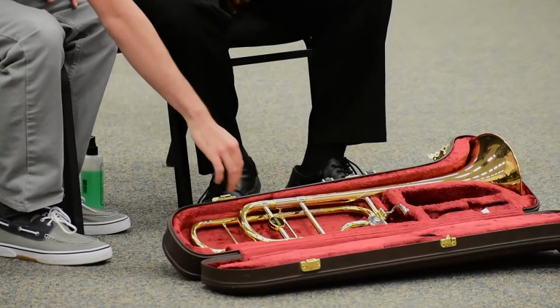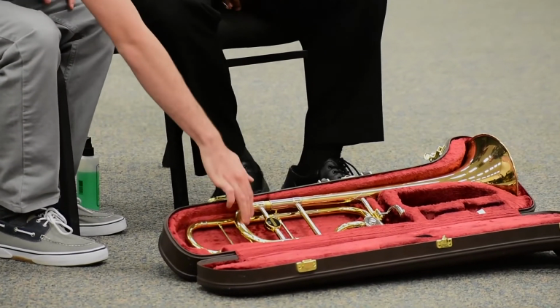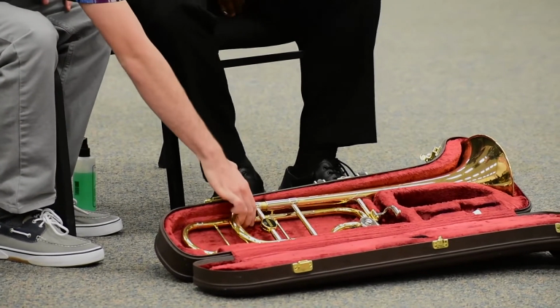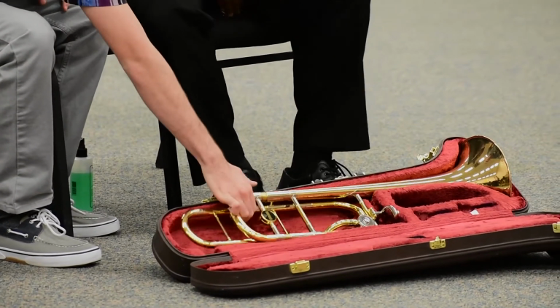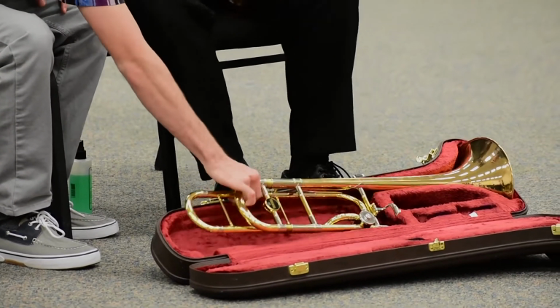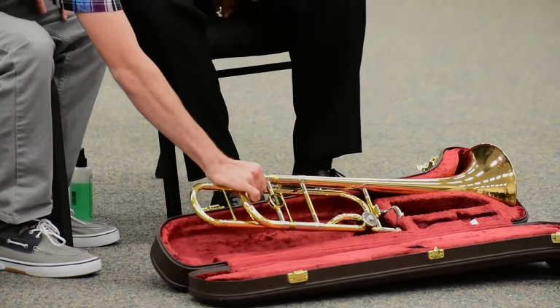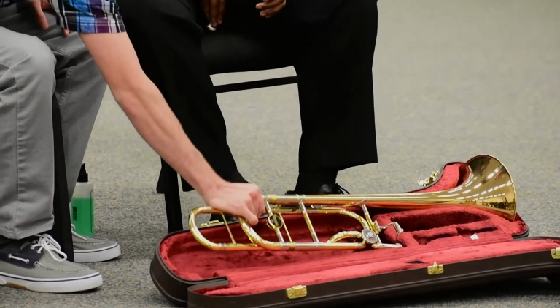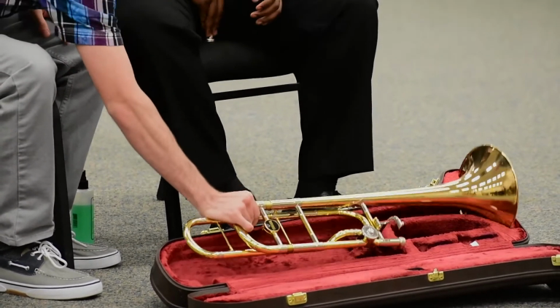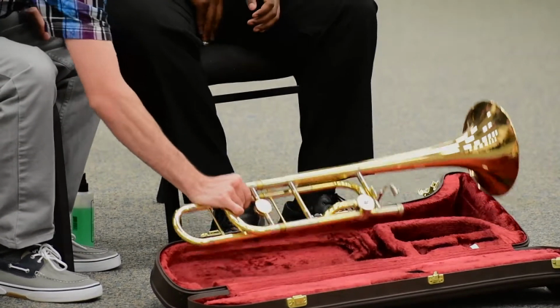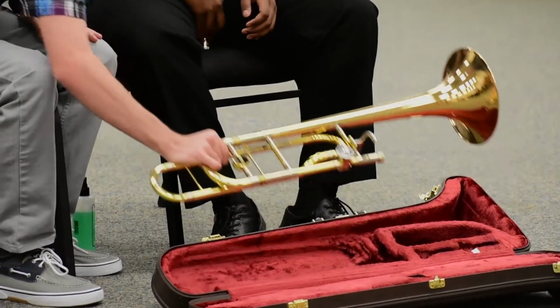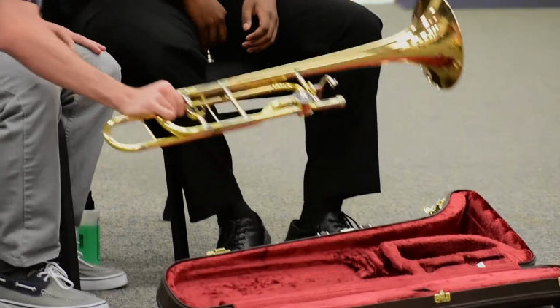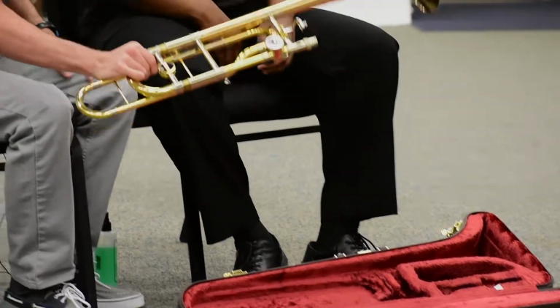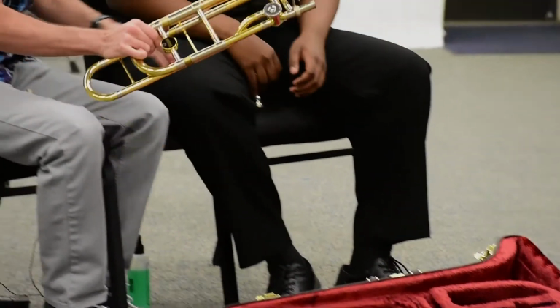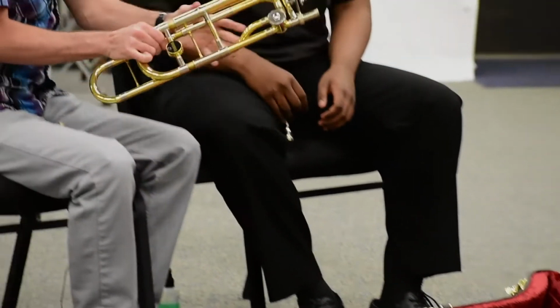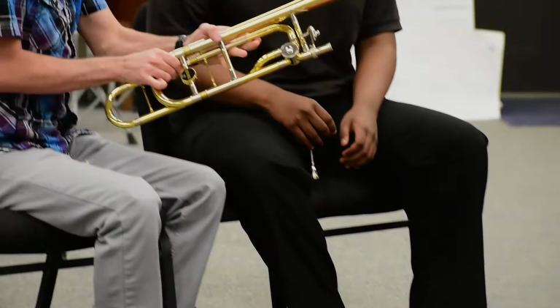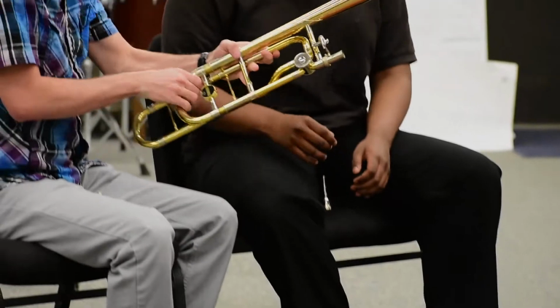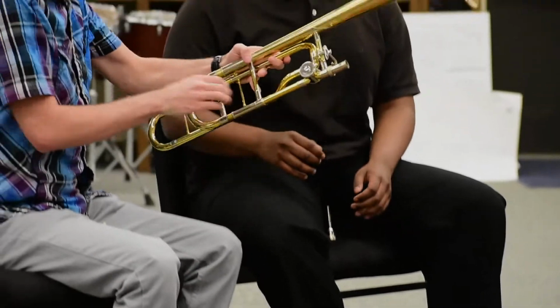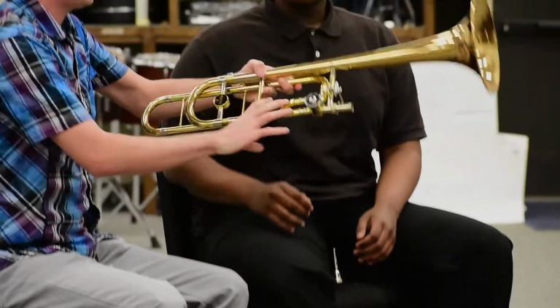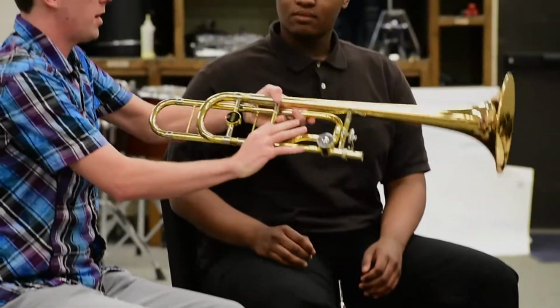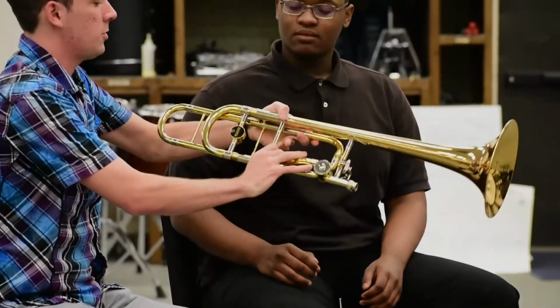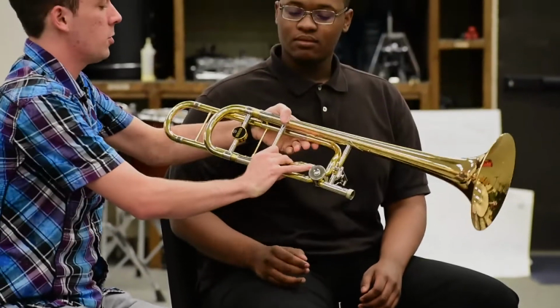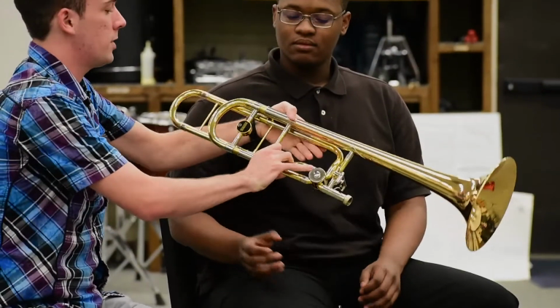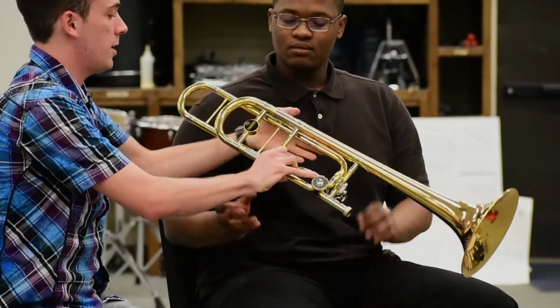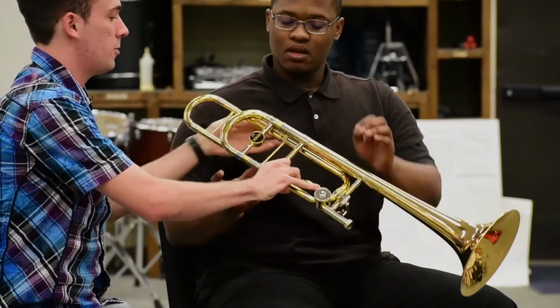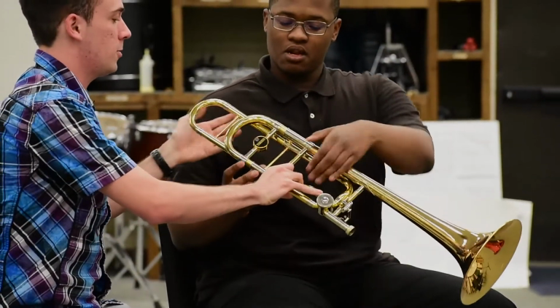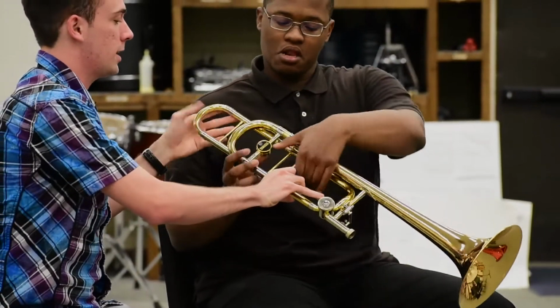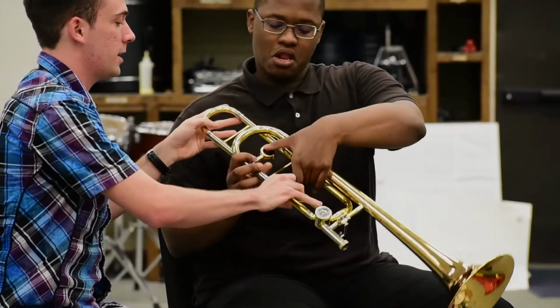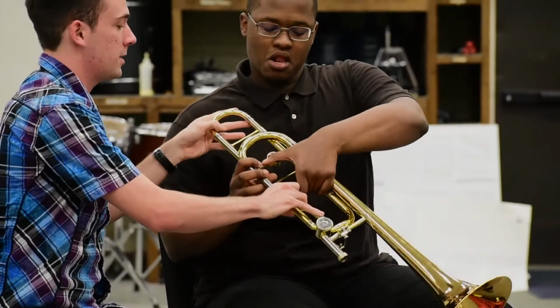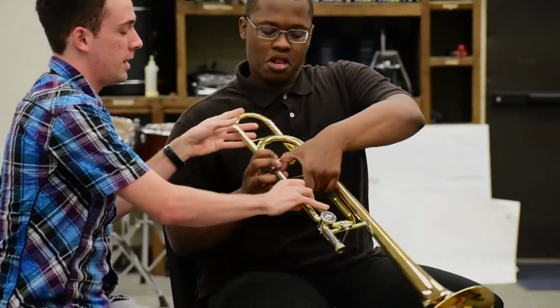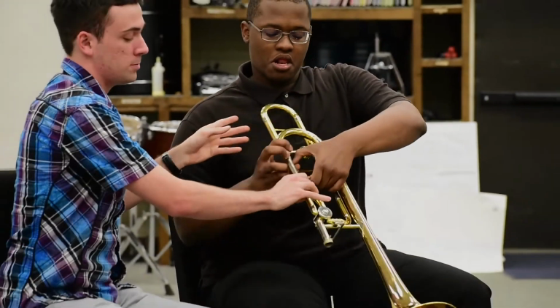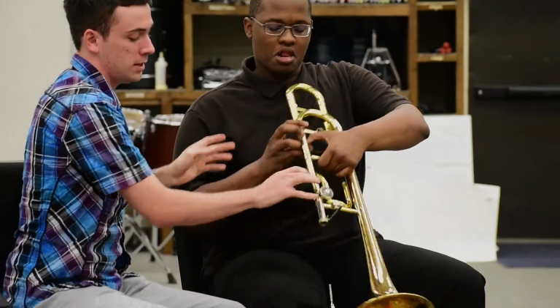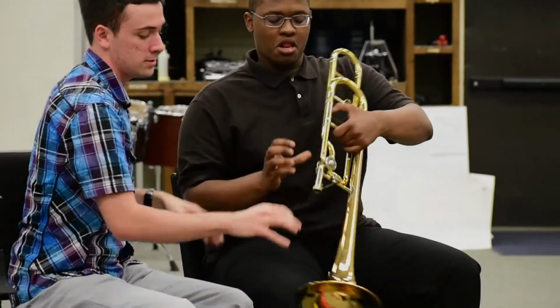So we'll start with the bell here. I'm going to have you hold that while I get out the next piece.